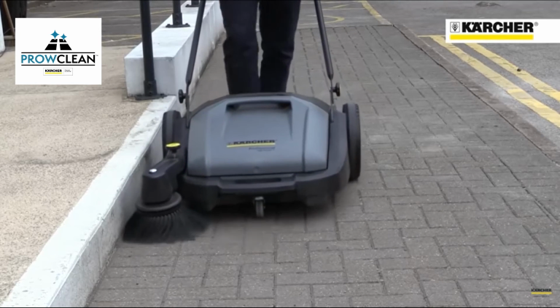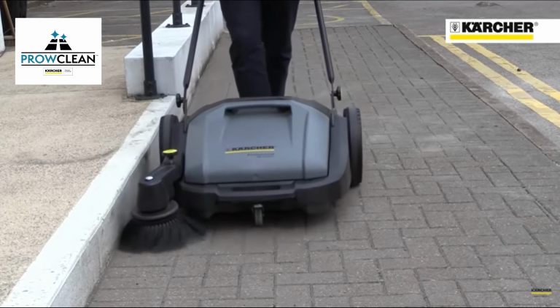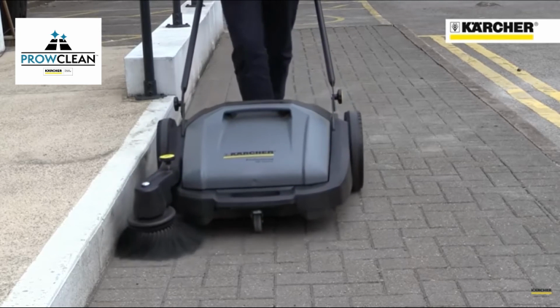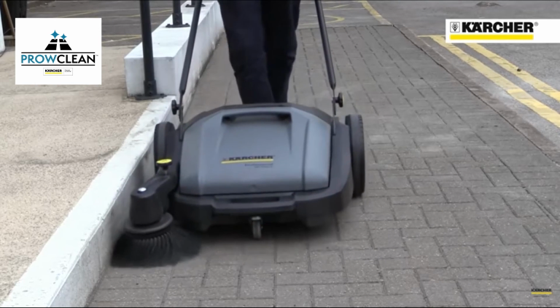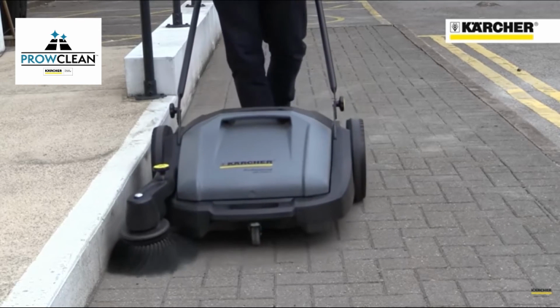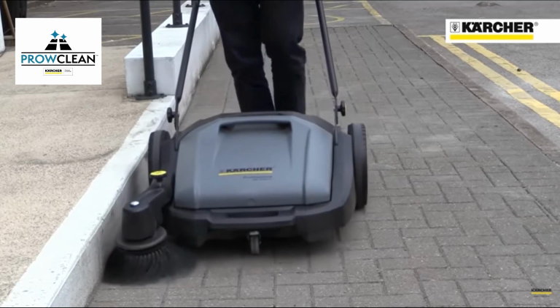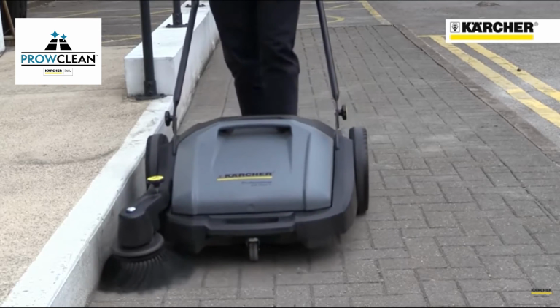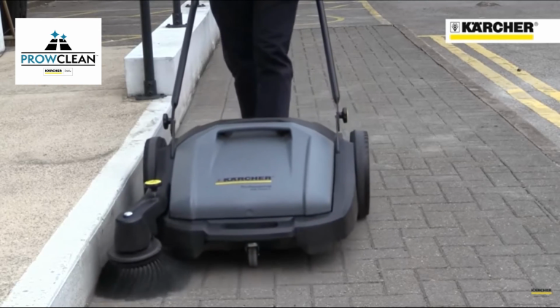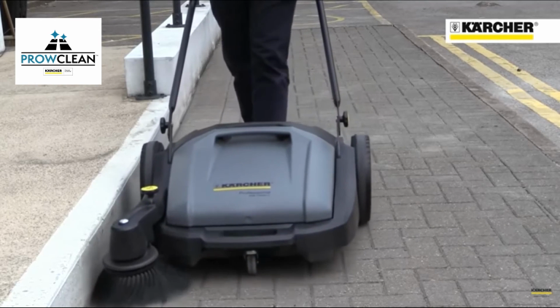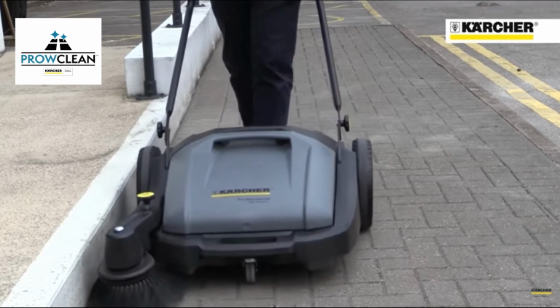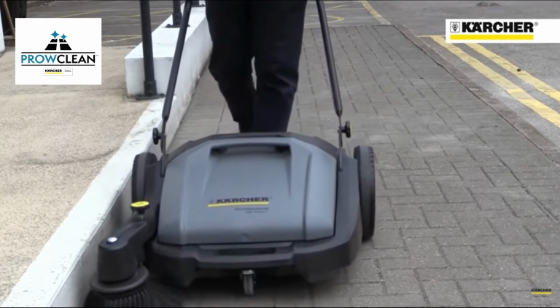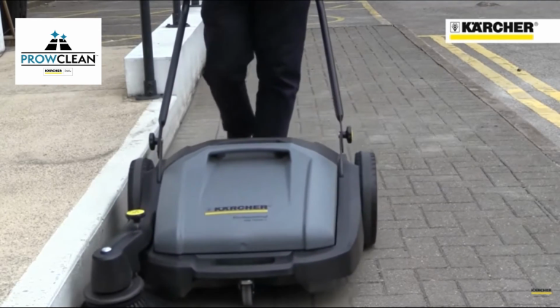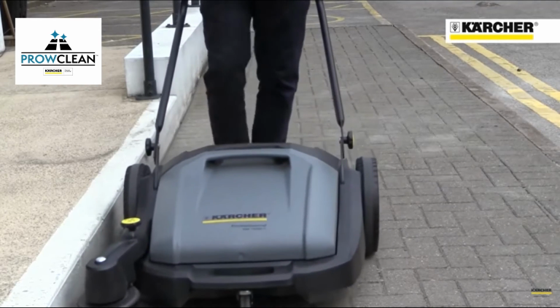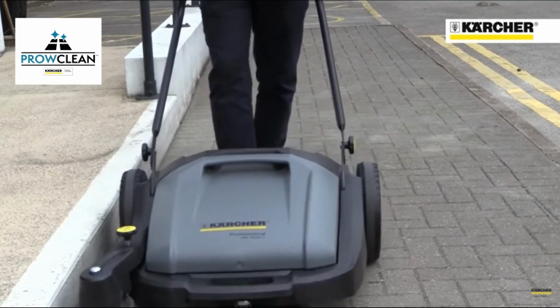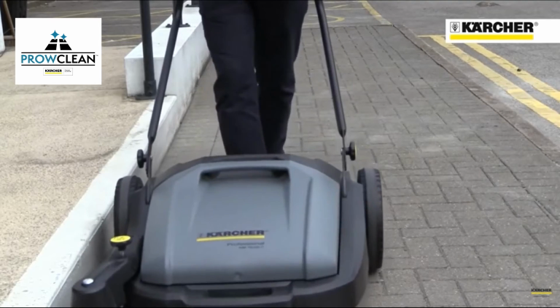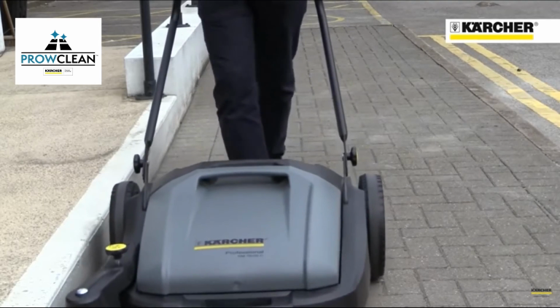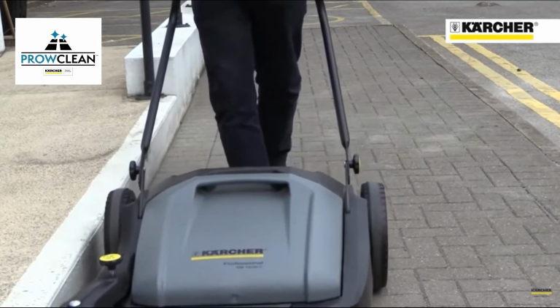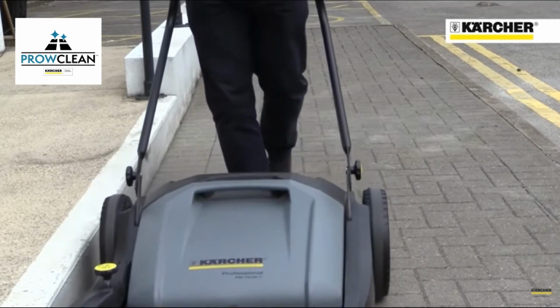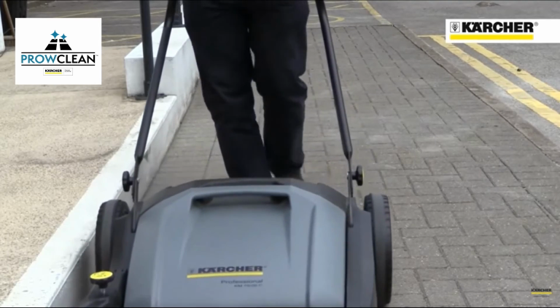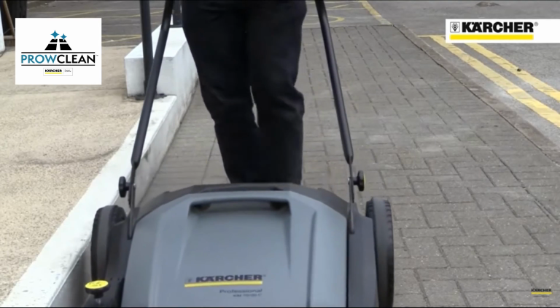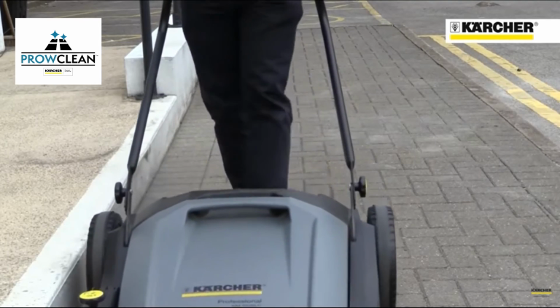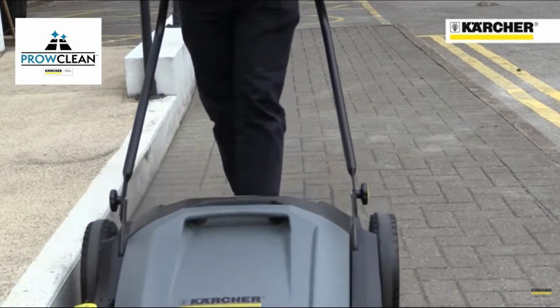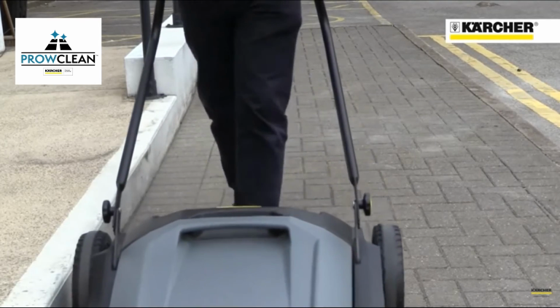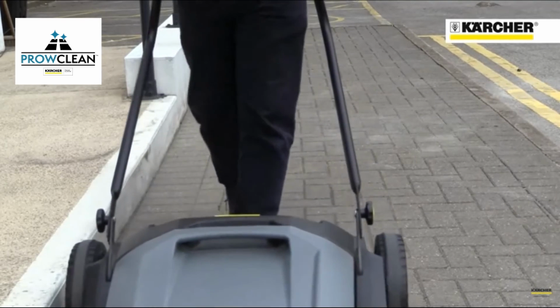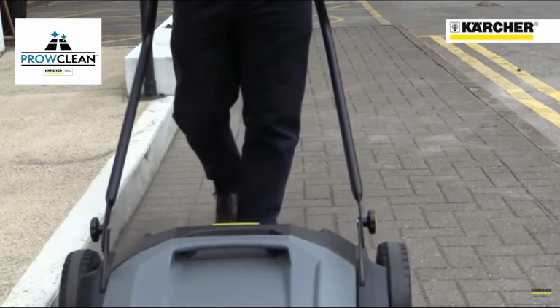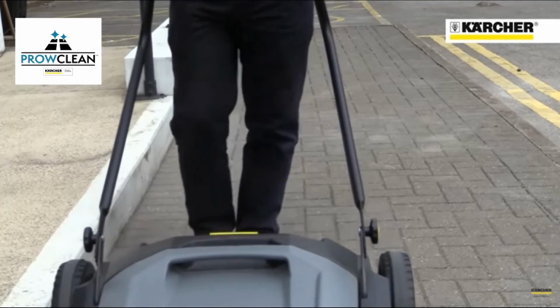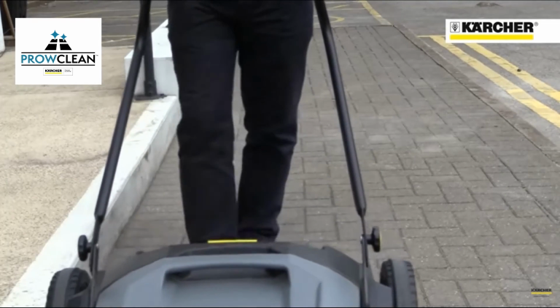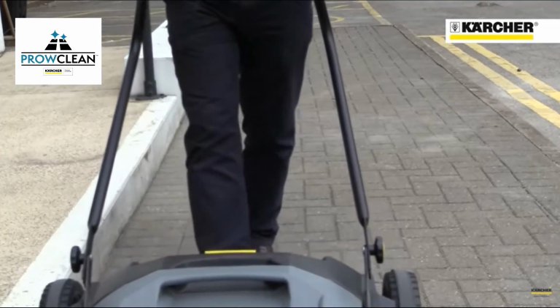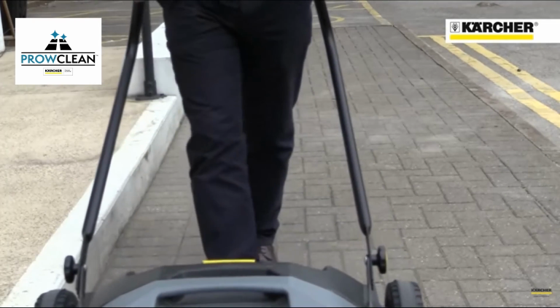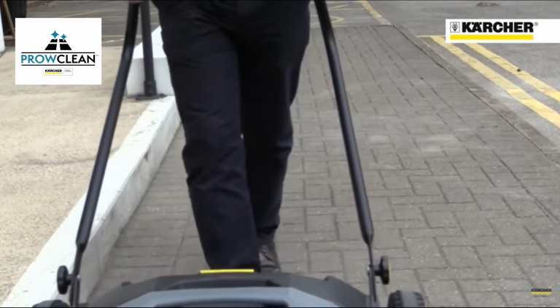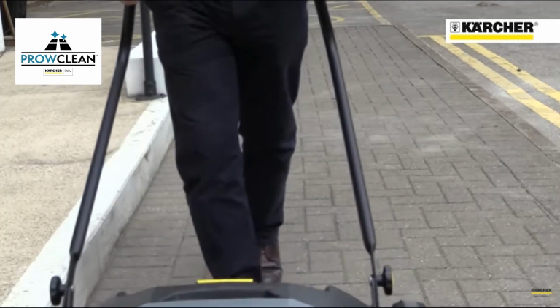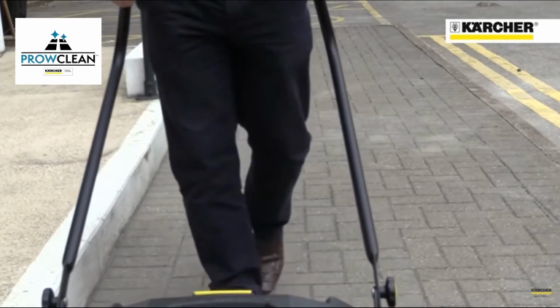Faster, easier, safer and more thorough than sweeping with a broom.